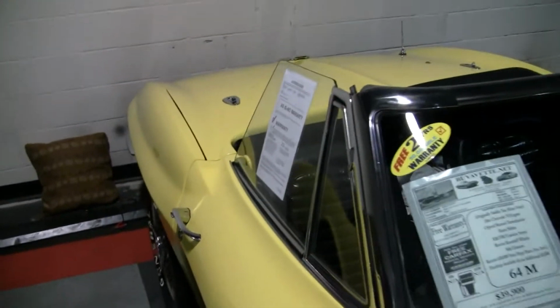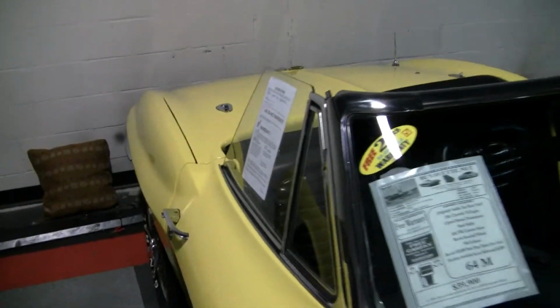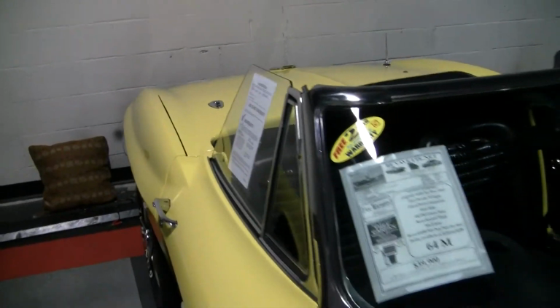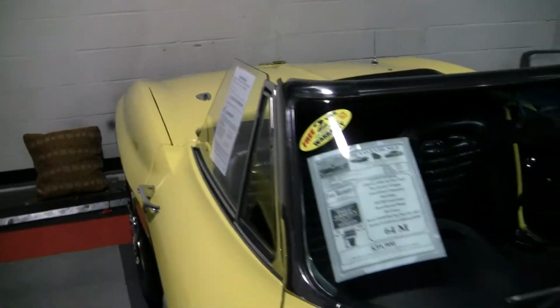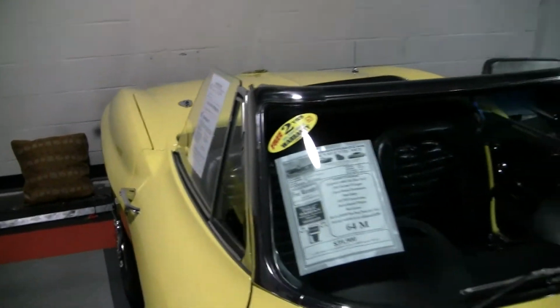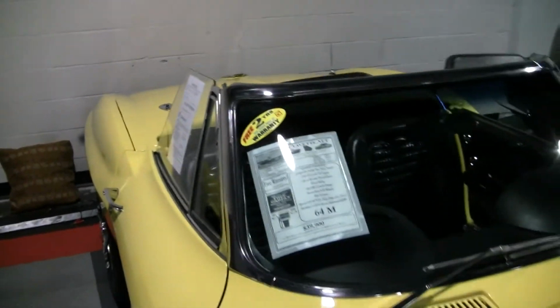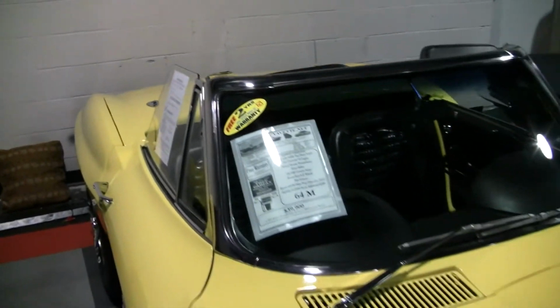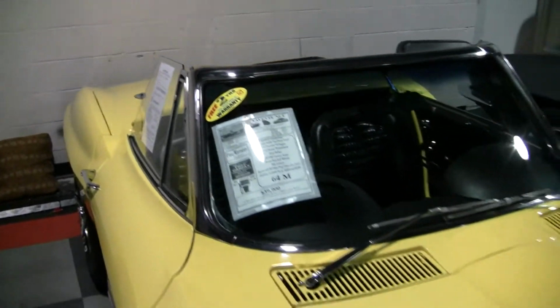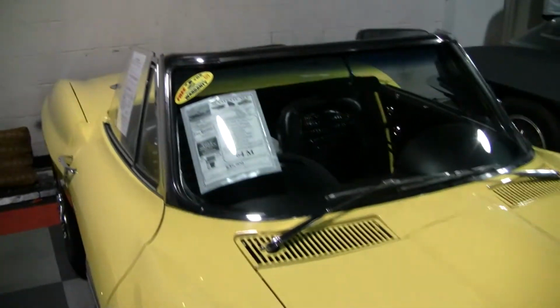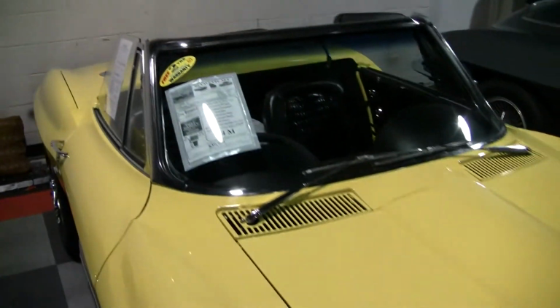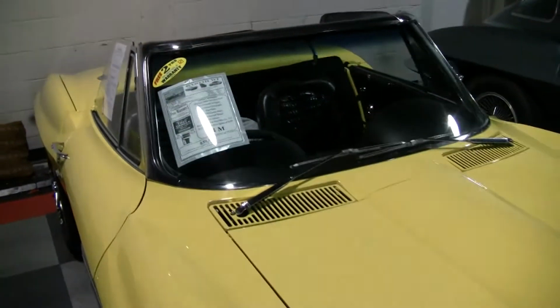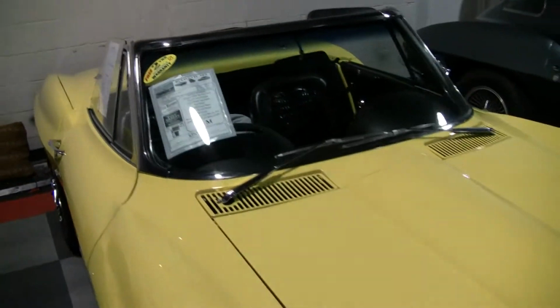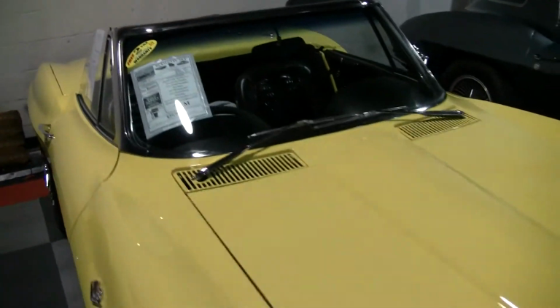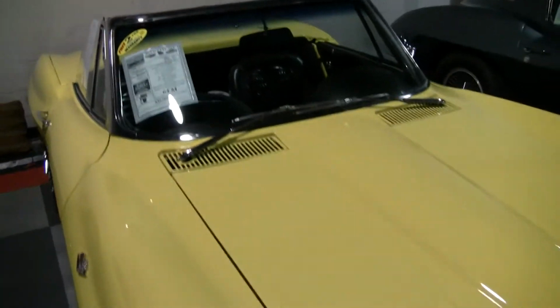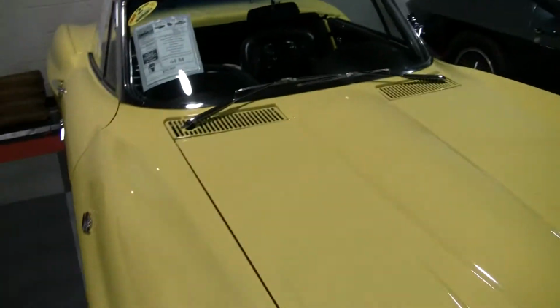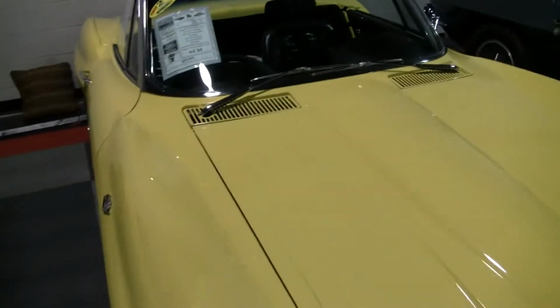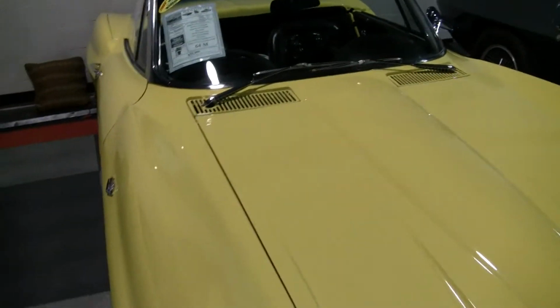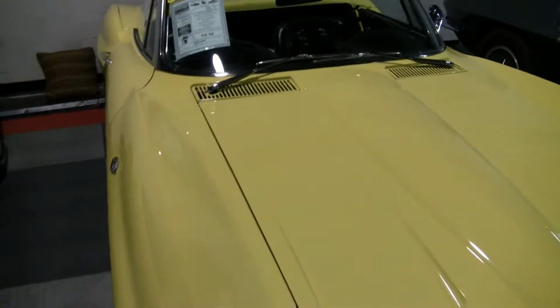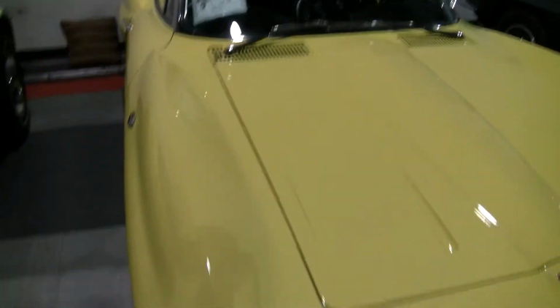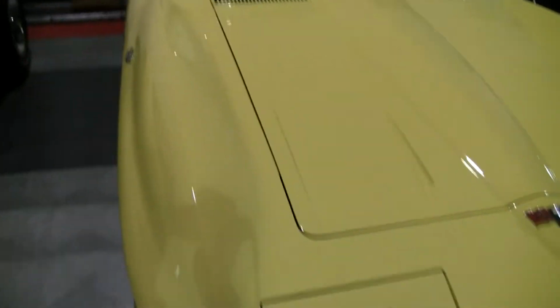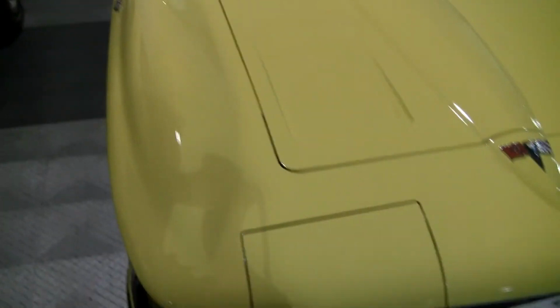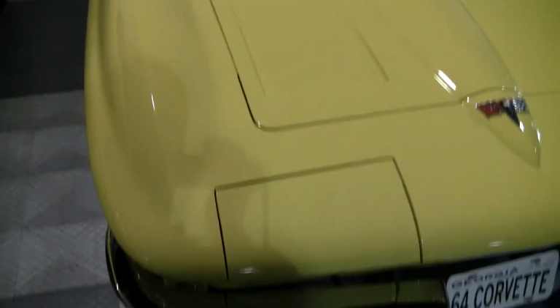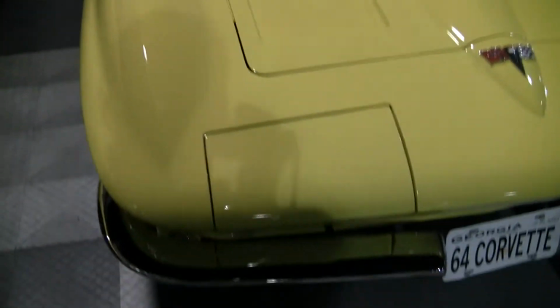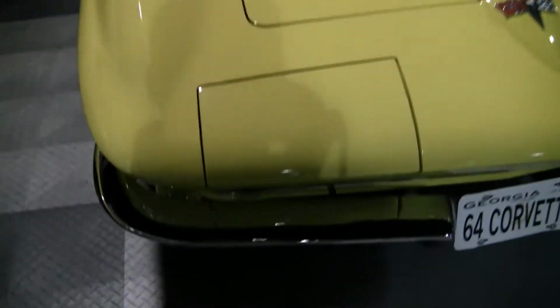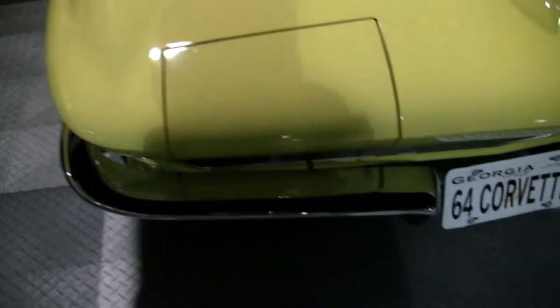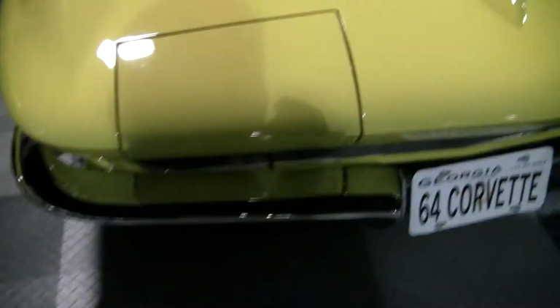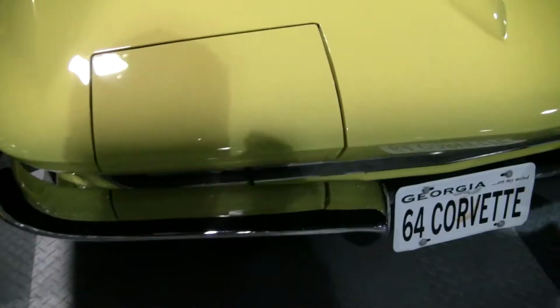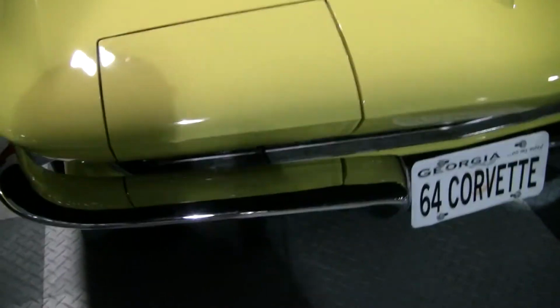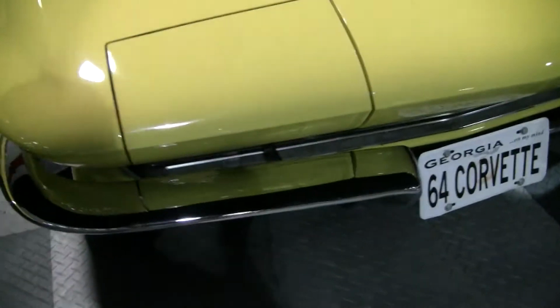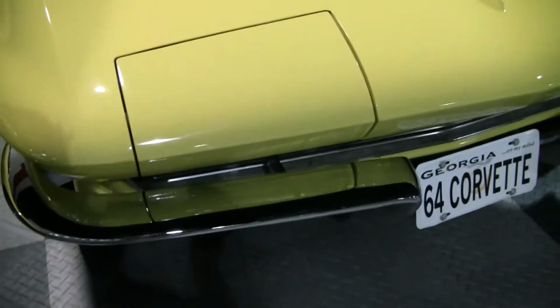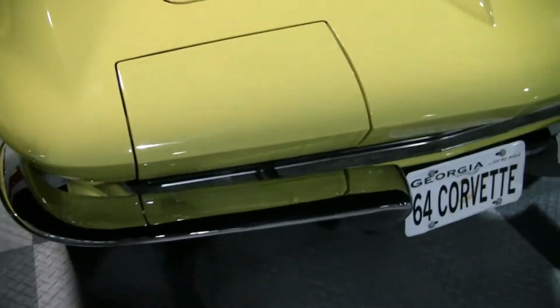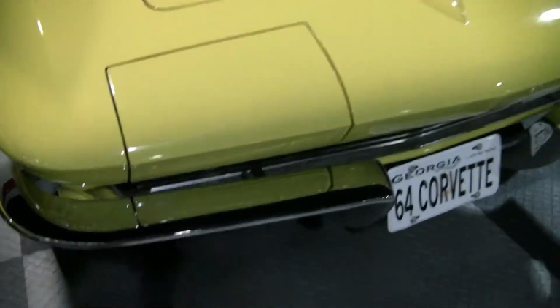Just to give you a good look at this car — as you can see, the chrome is in excellent condition.